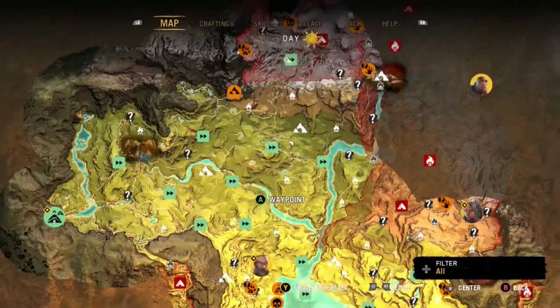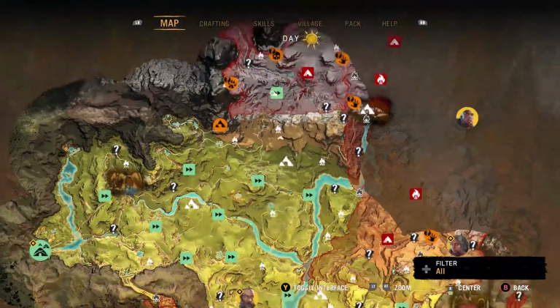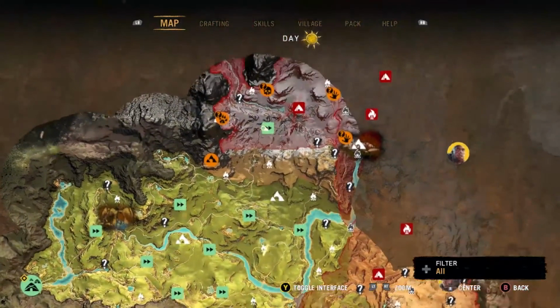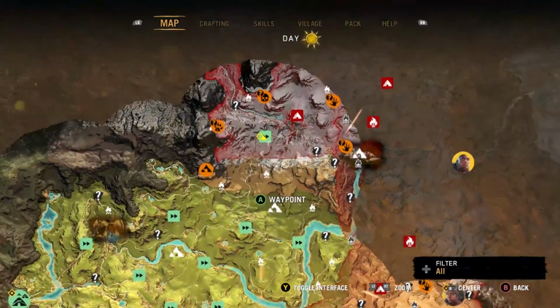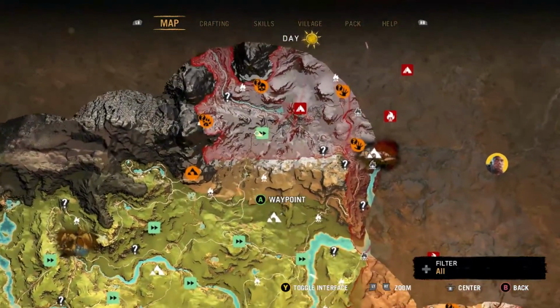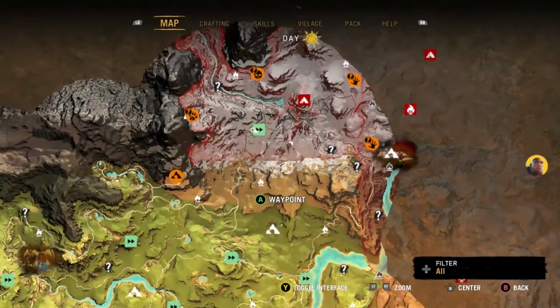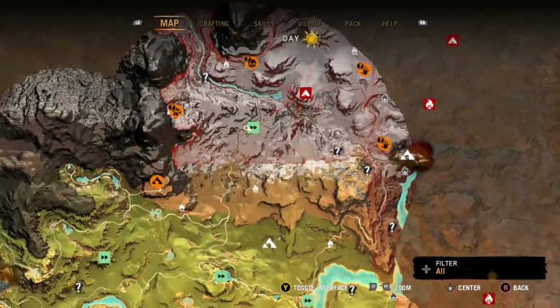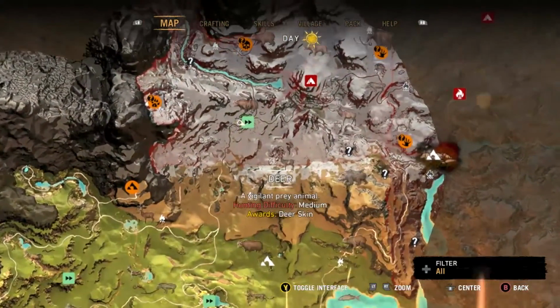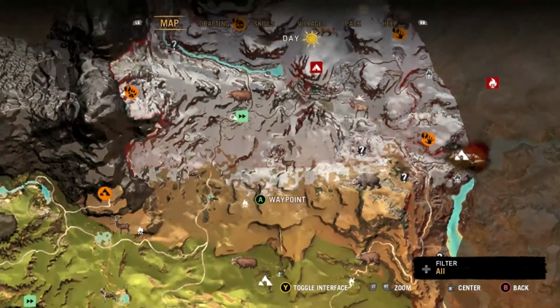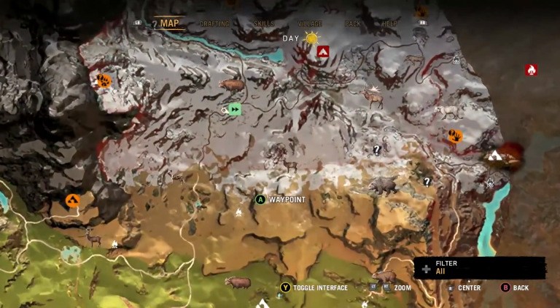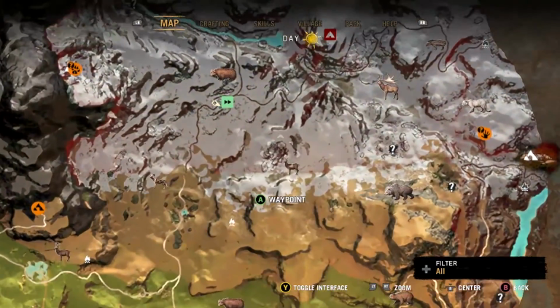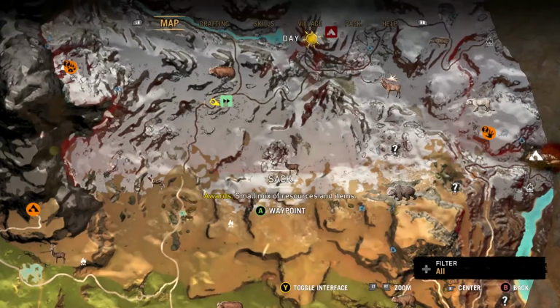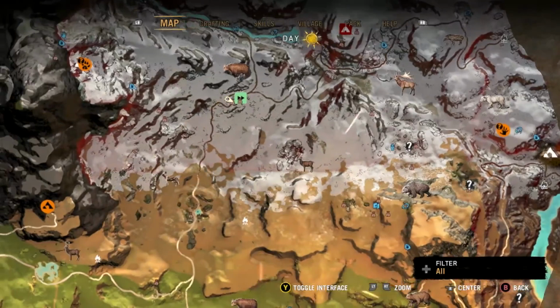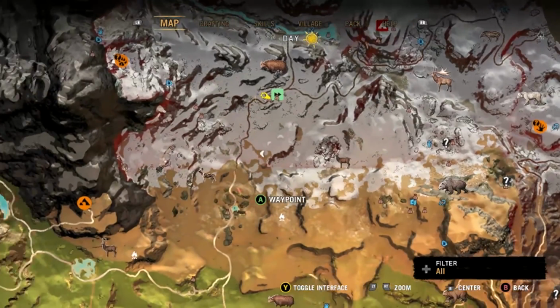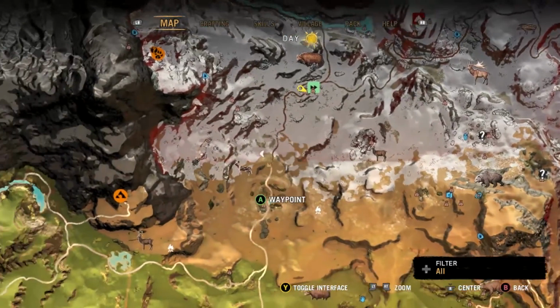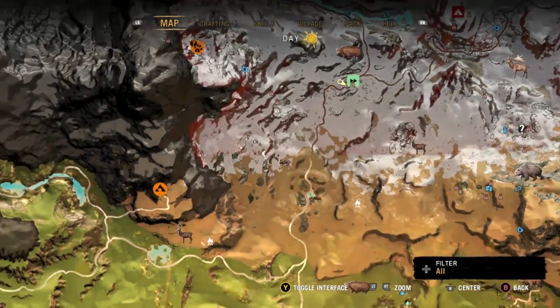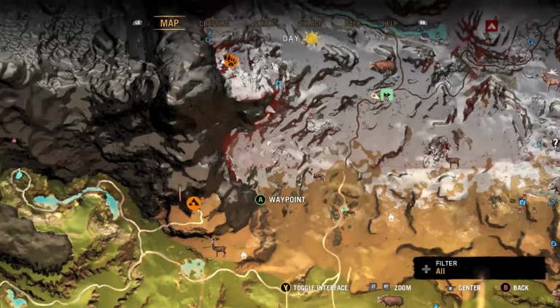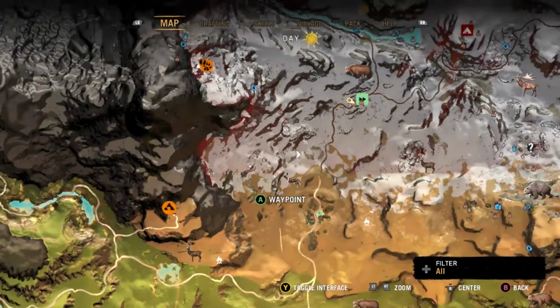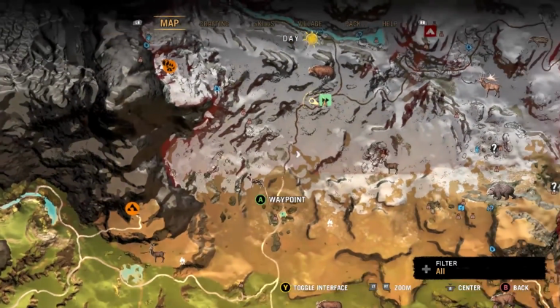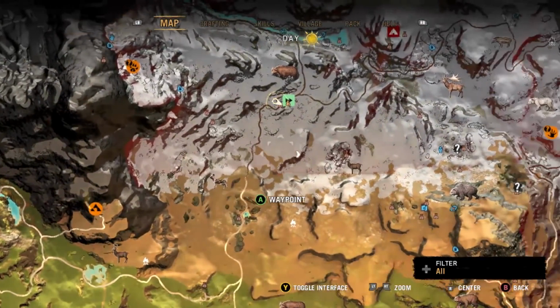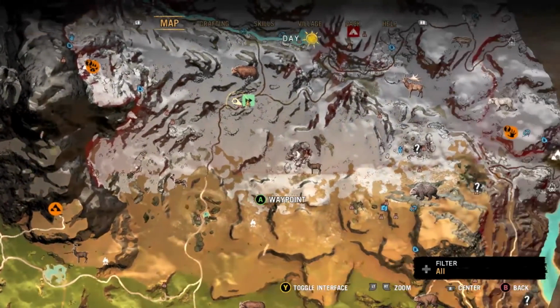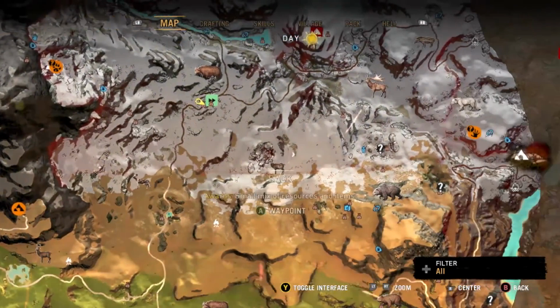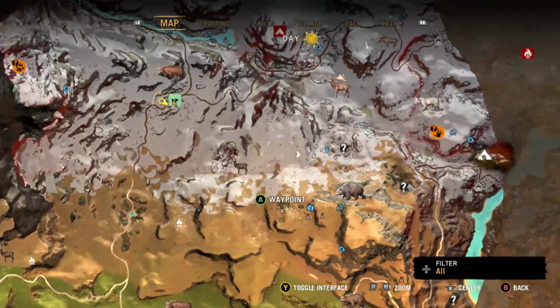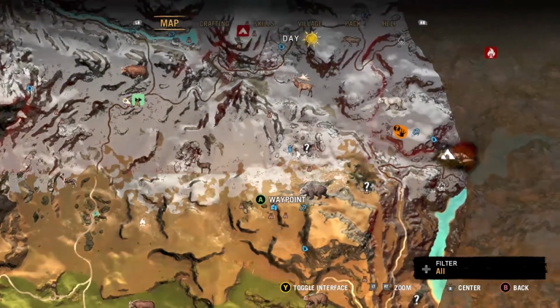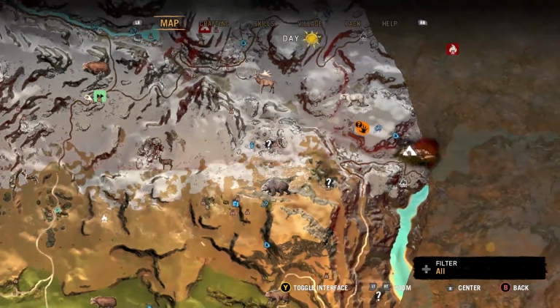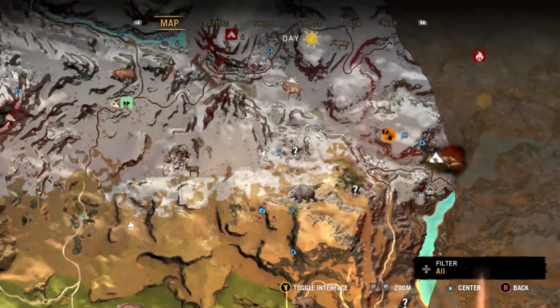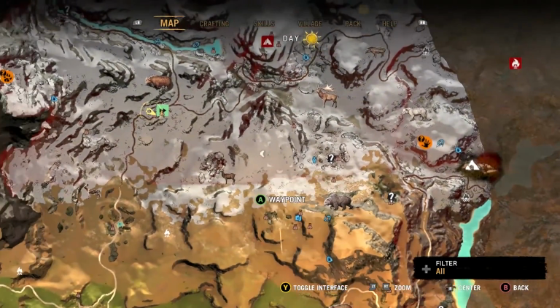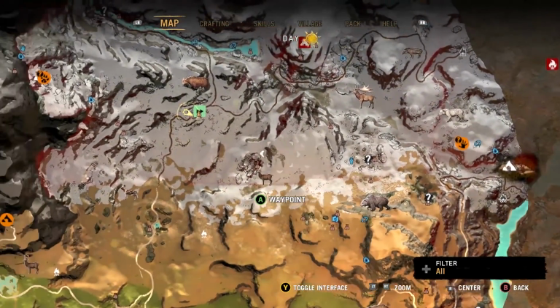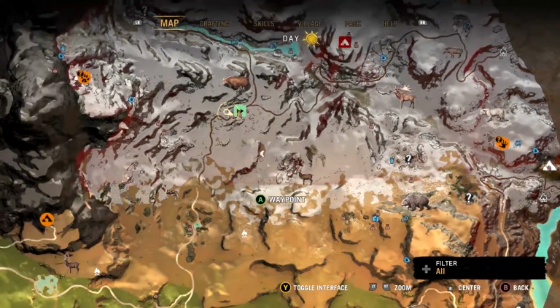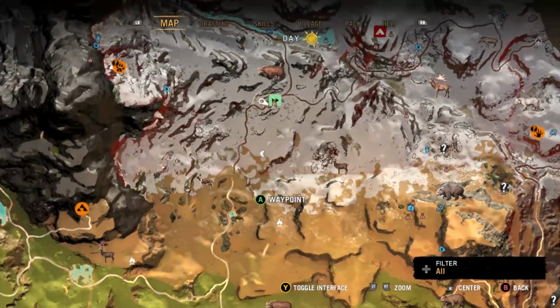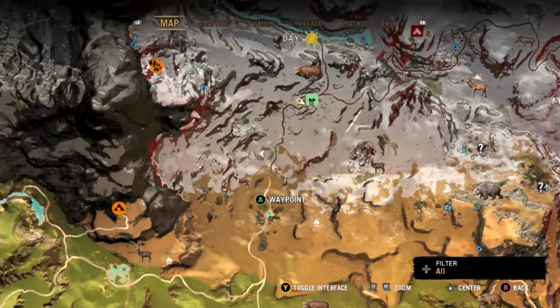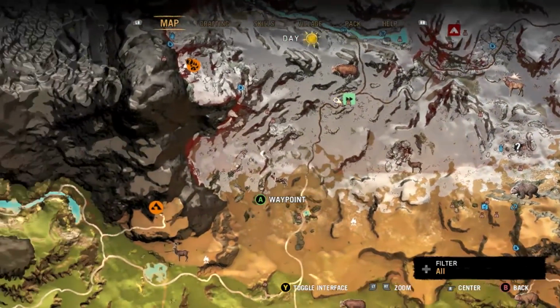A personal farming location is the southern area of the snow-covered area of the map. Here's also some of the sweet spots I have found on the map.